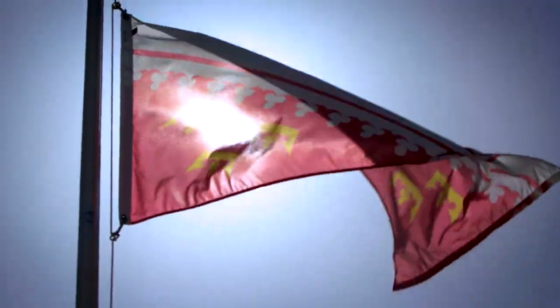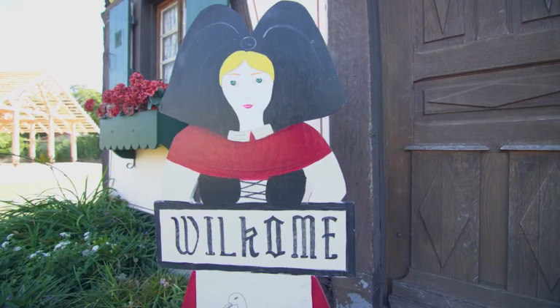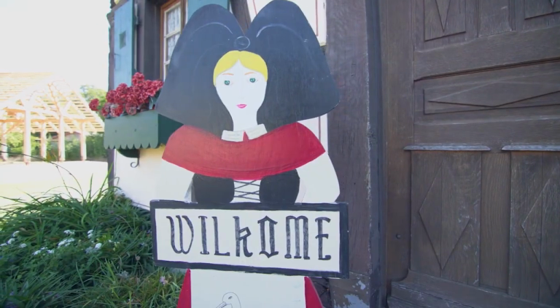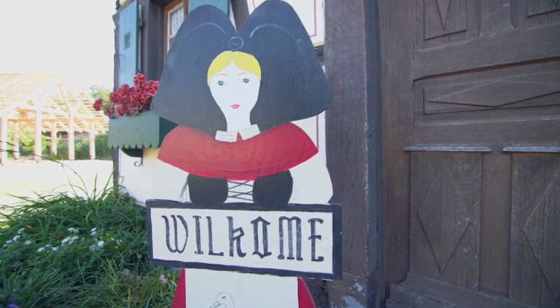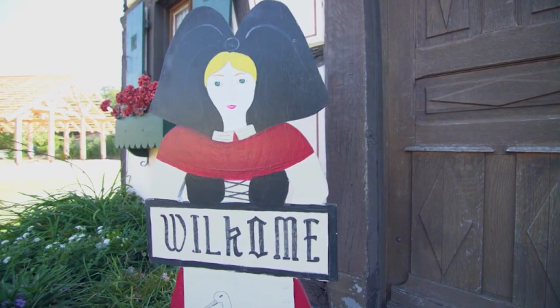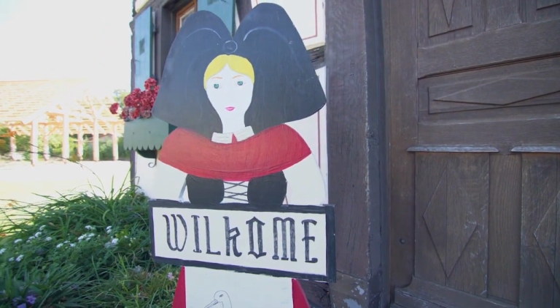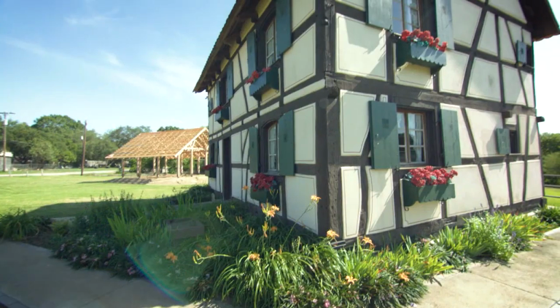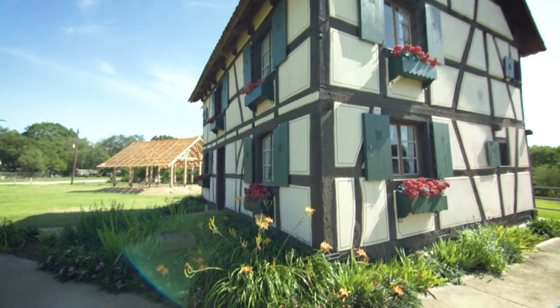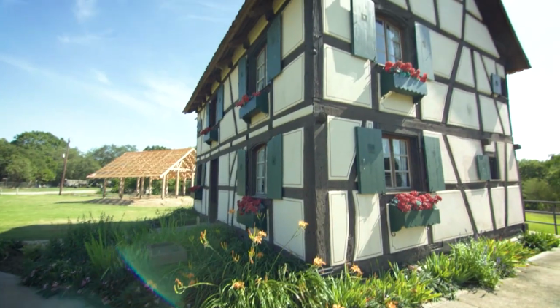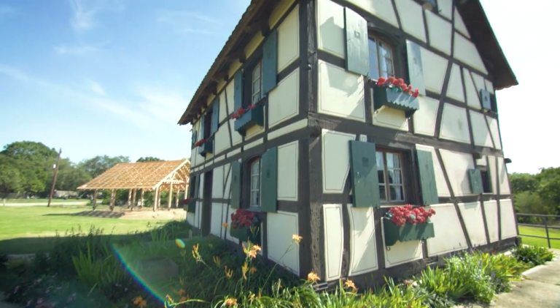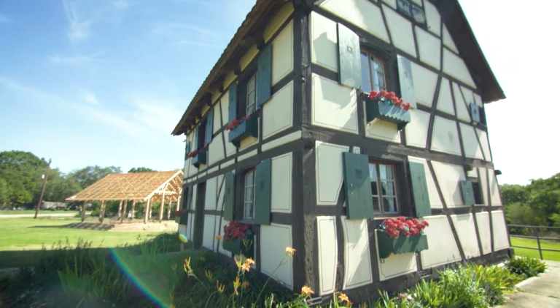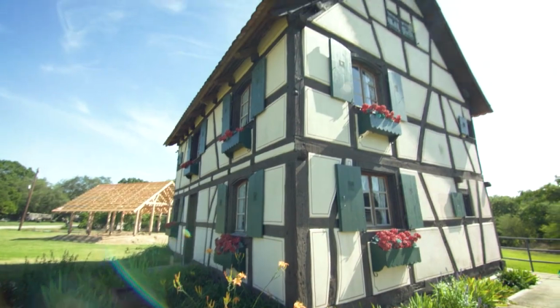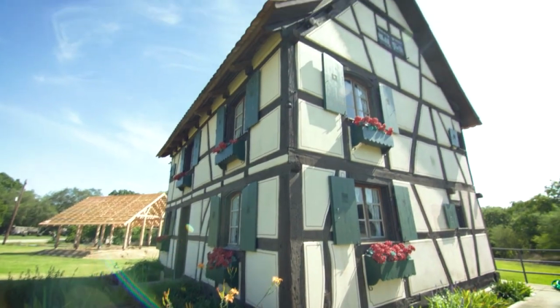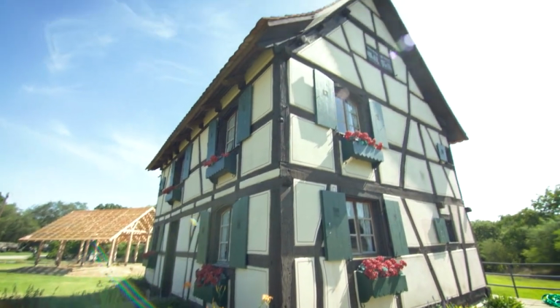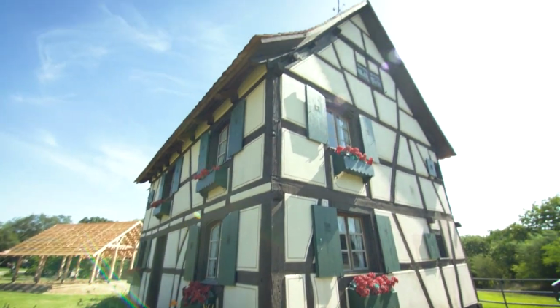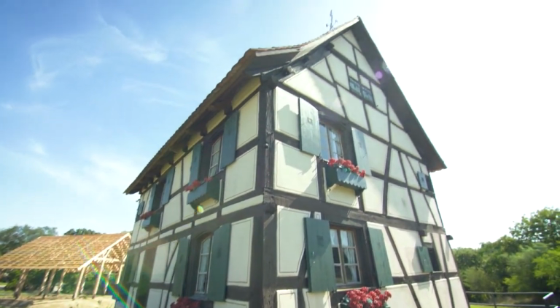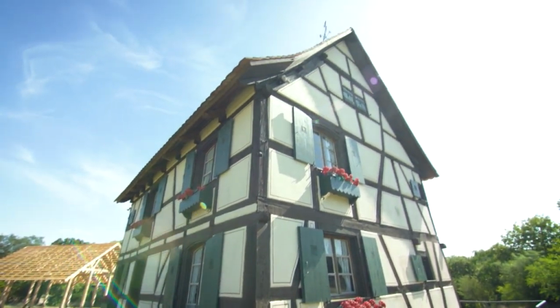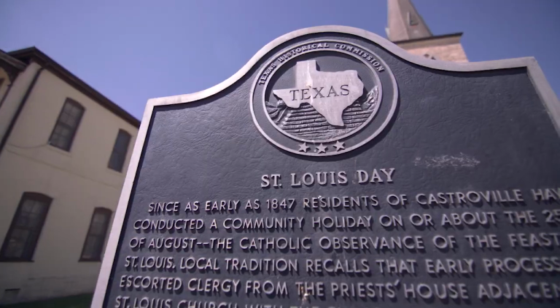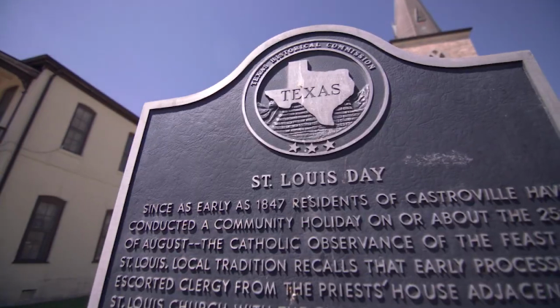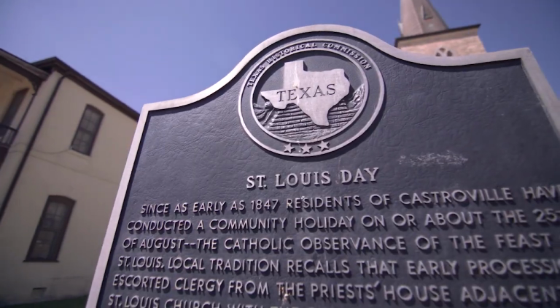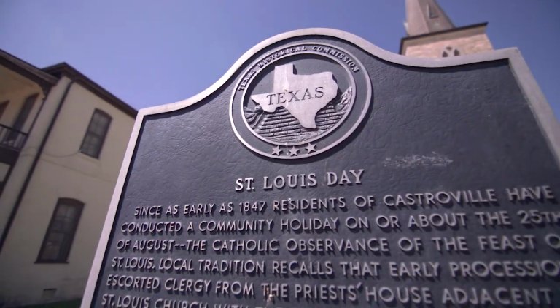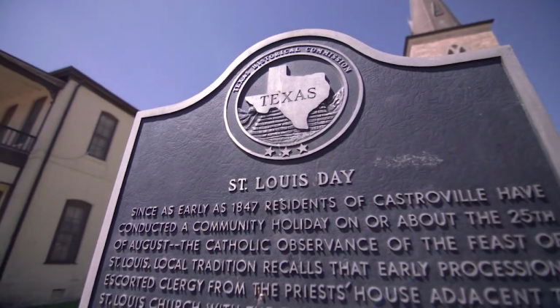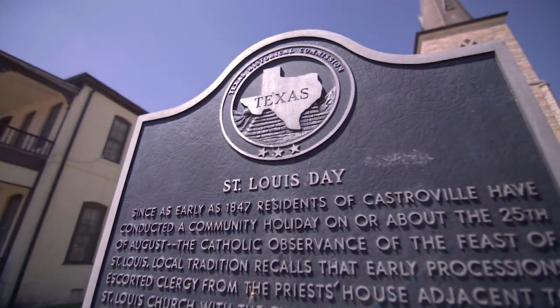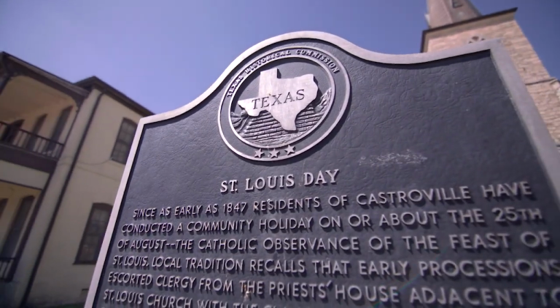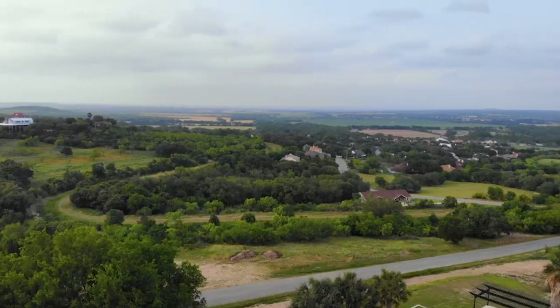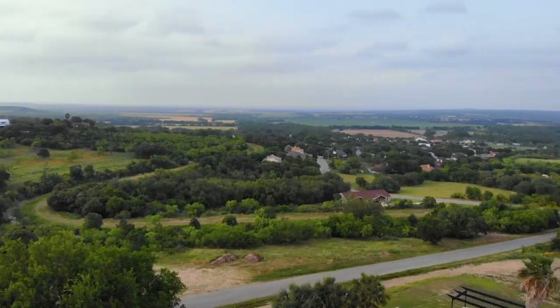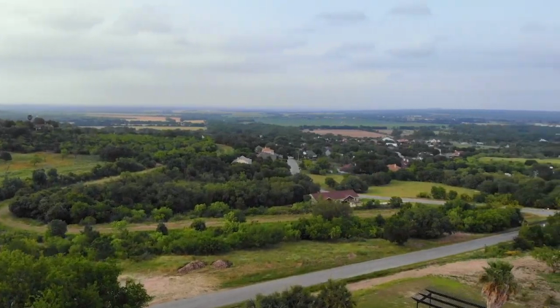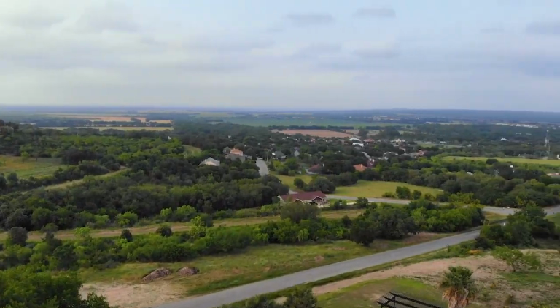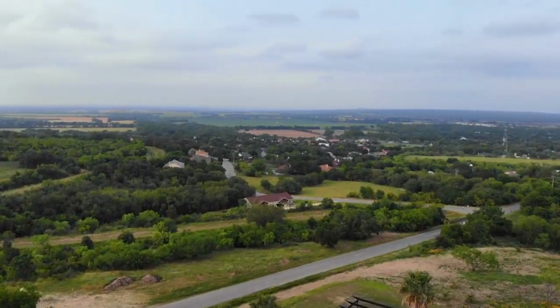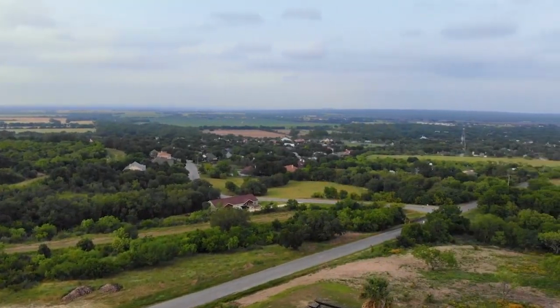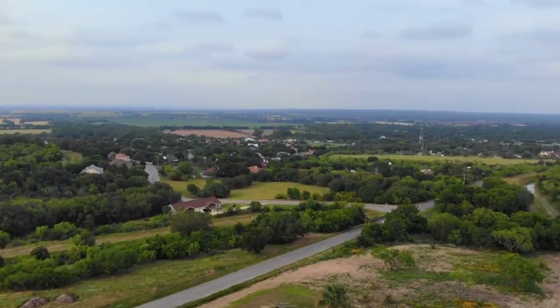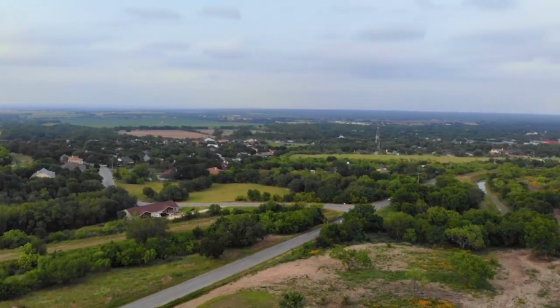Welcome to Castroville, known as the Little Alsace of Texas, and also known for their gorgeous scenery in the great Texas Hill Country.